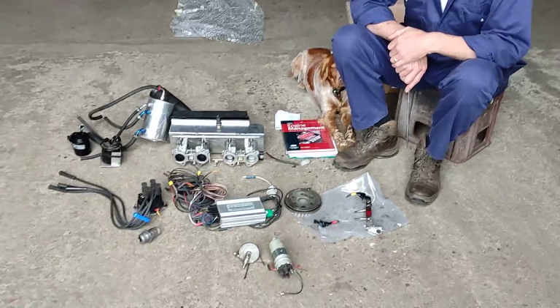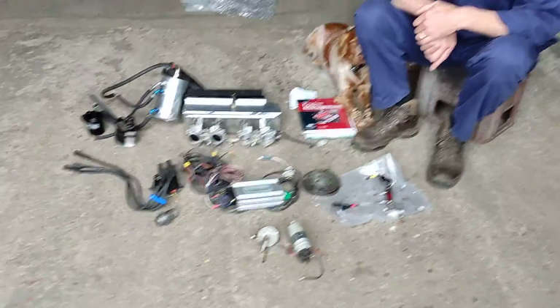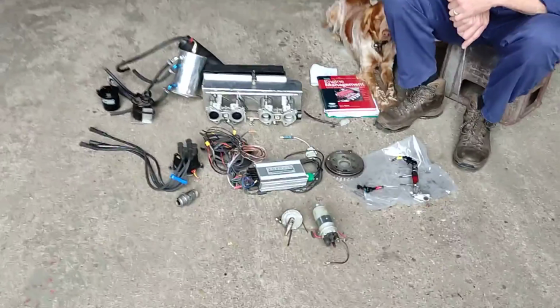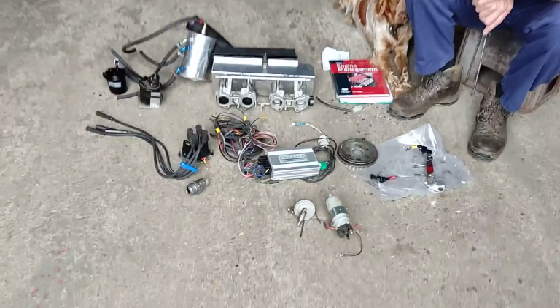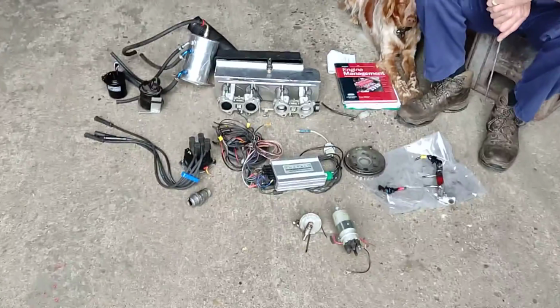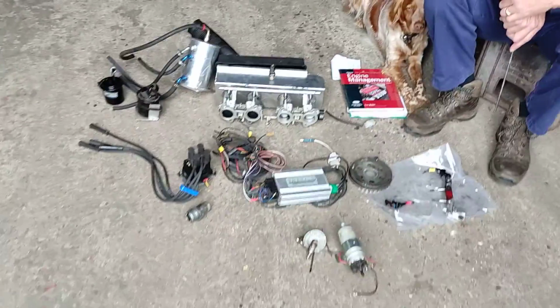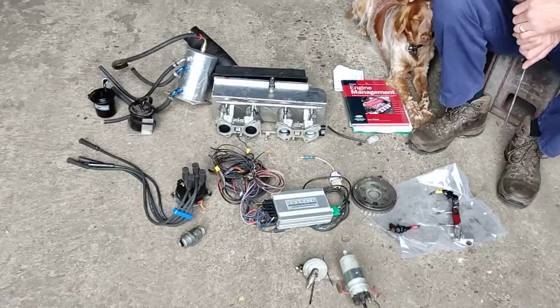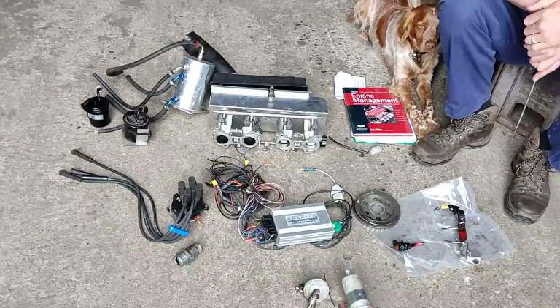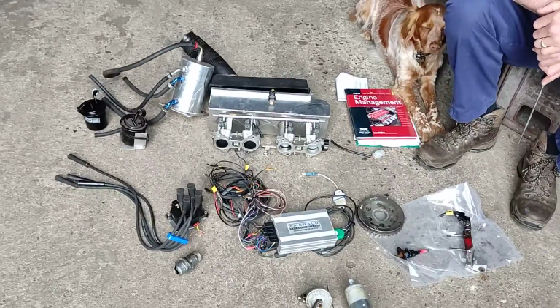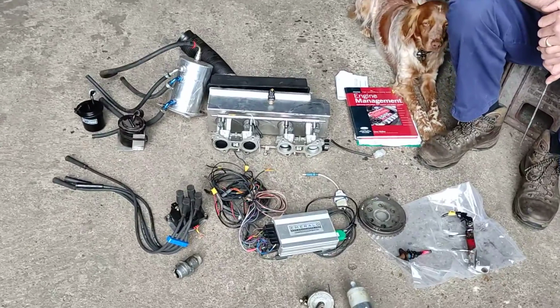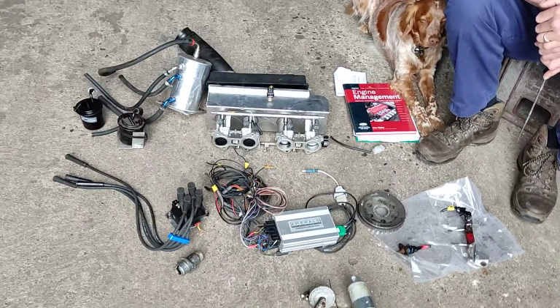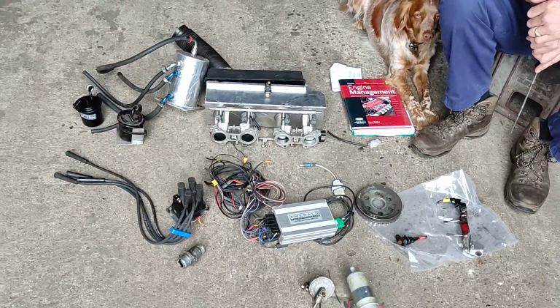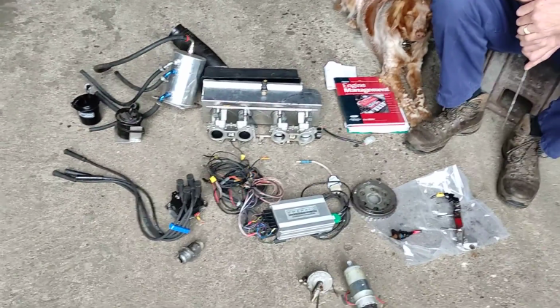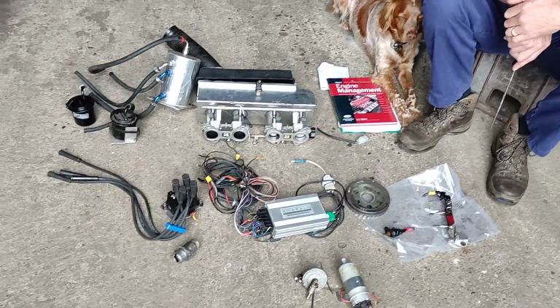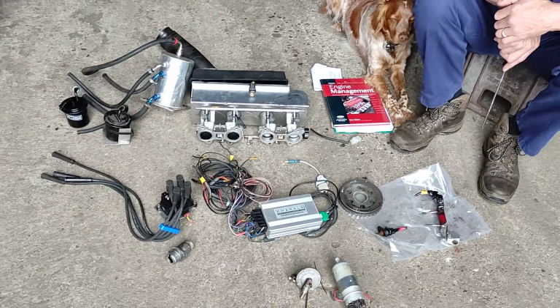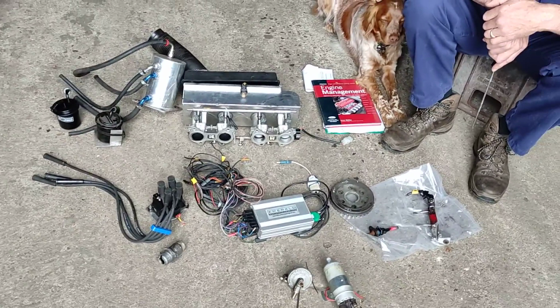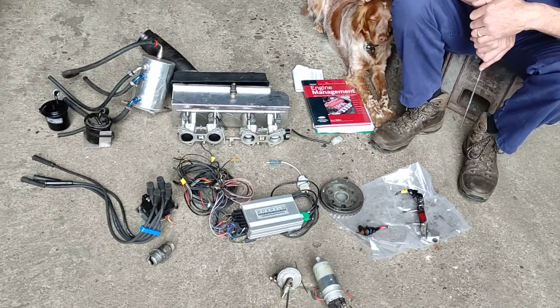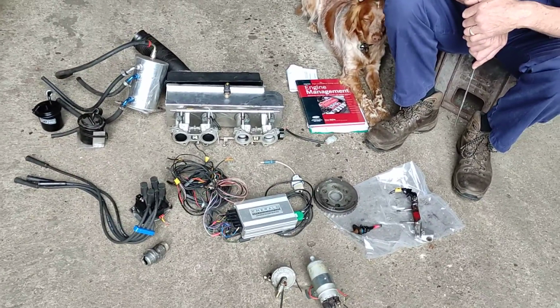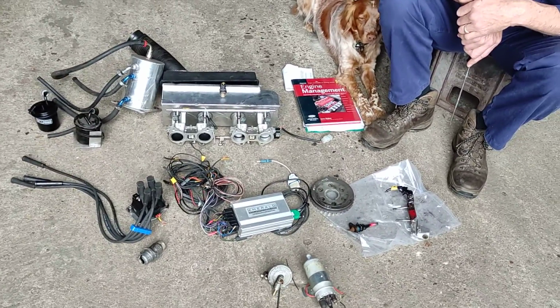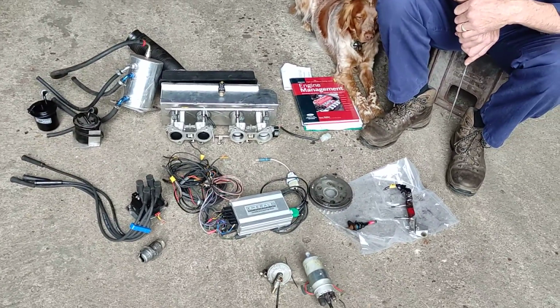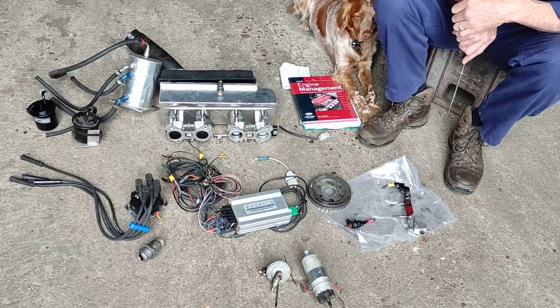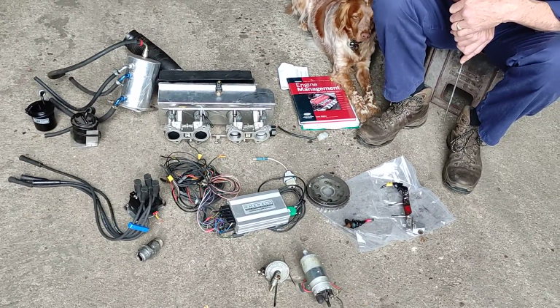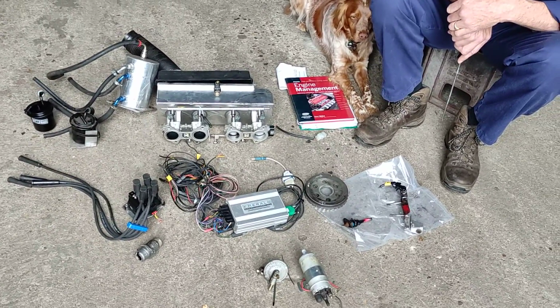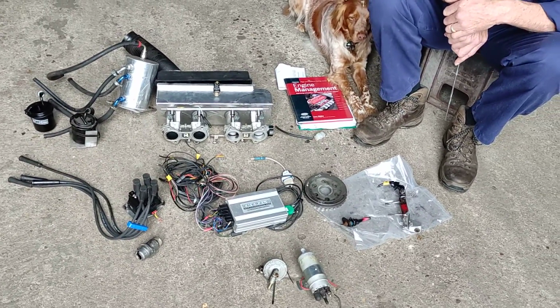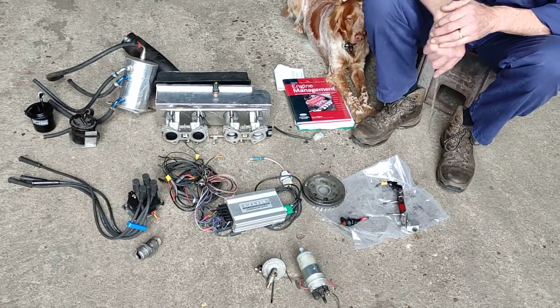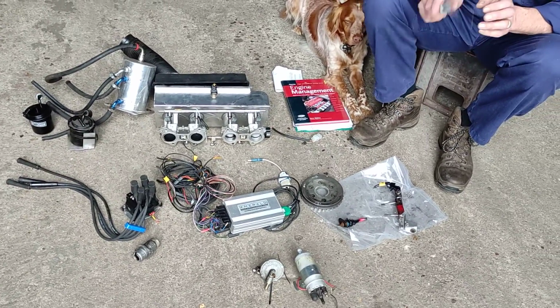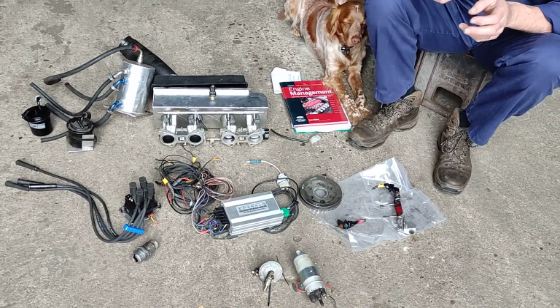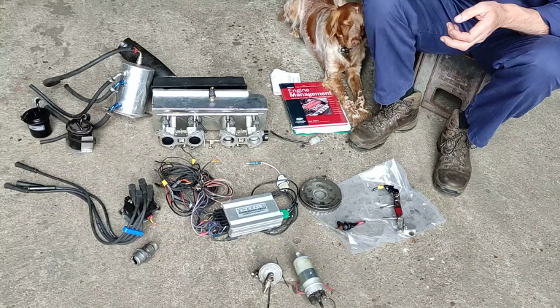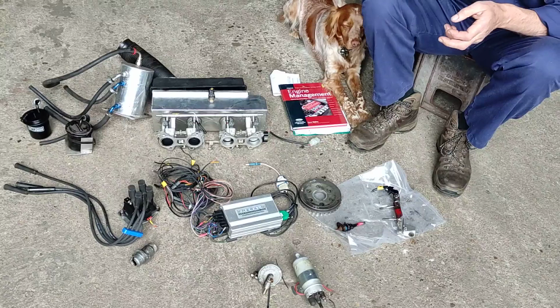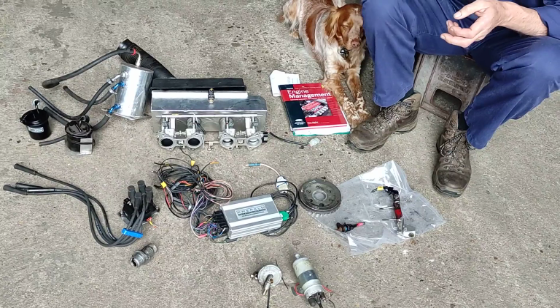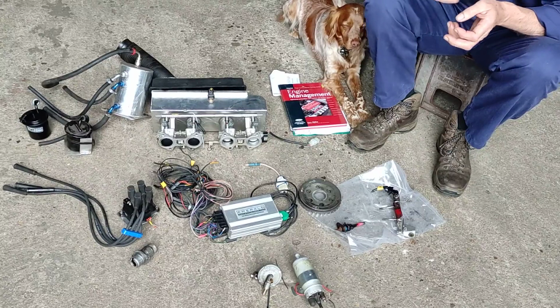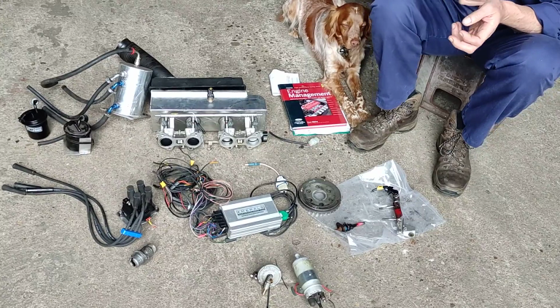Let me work out a price for the whole lot and that'll be attached to an email.